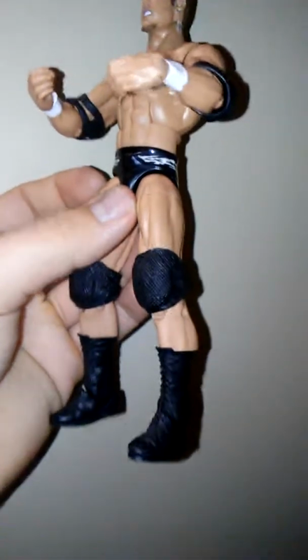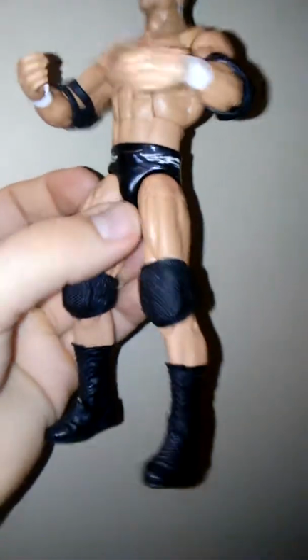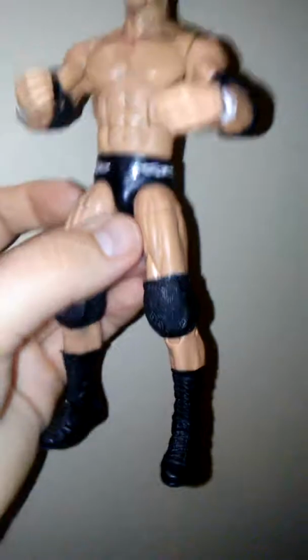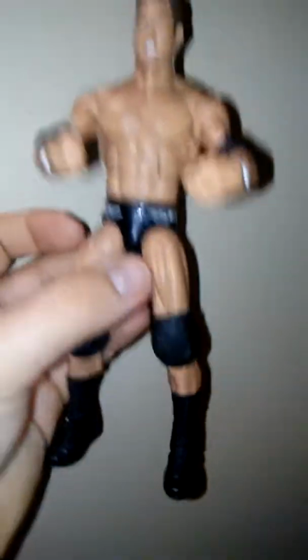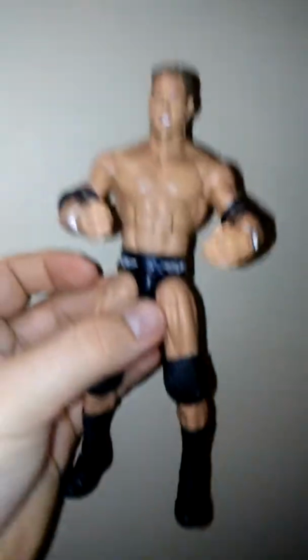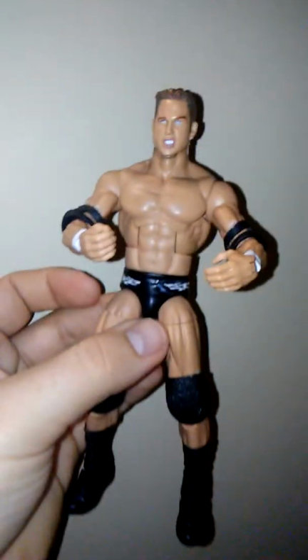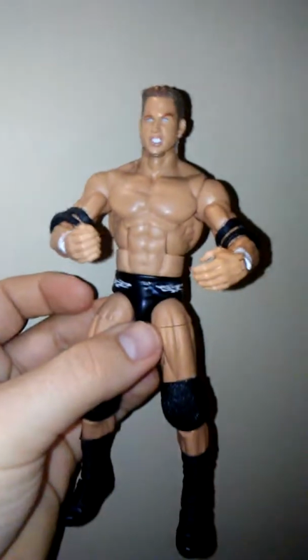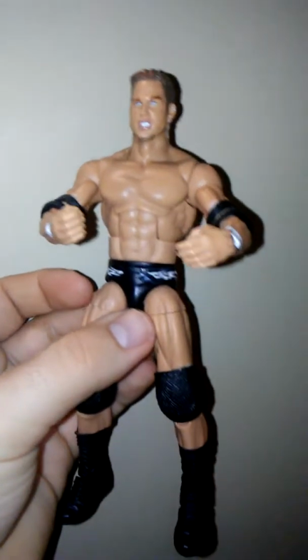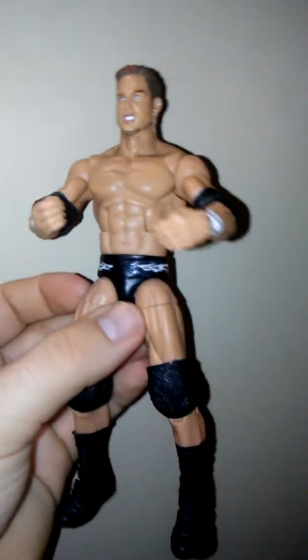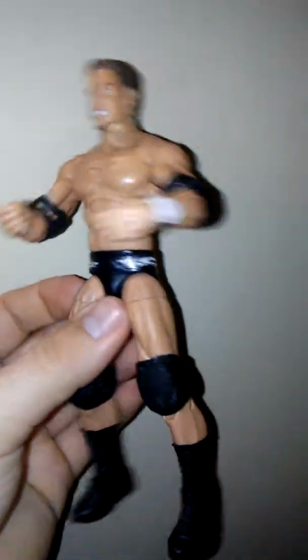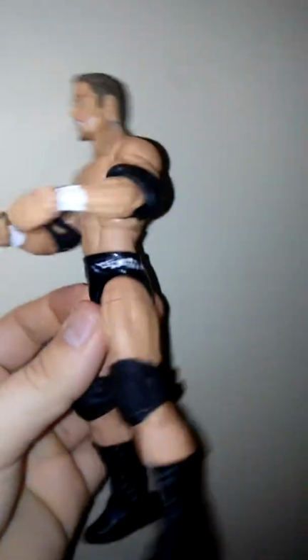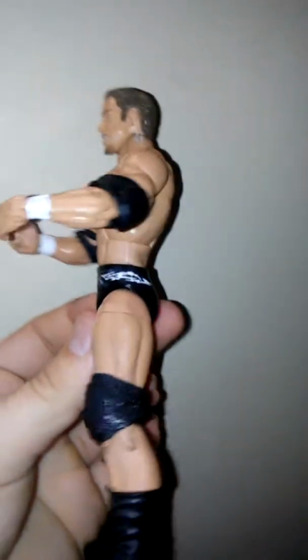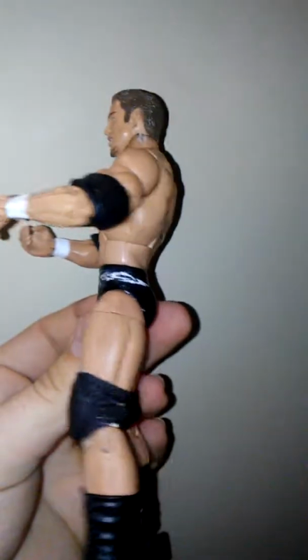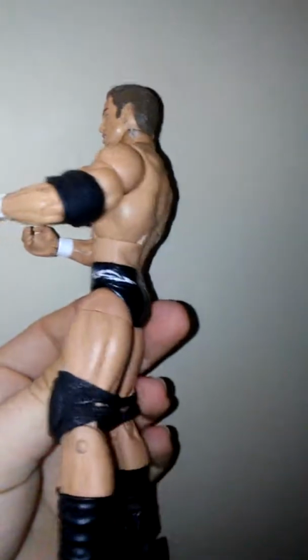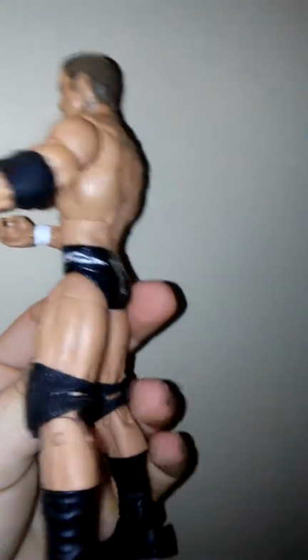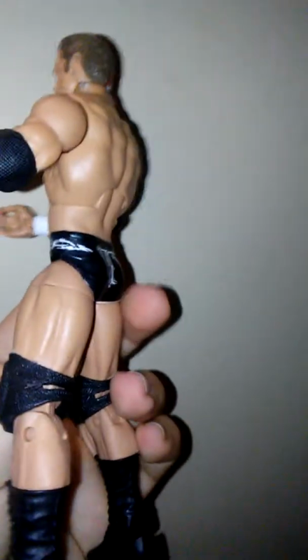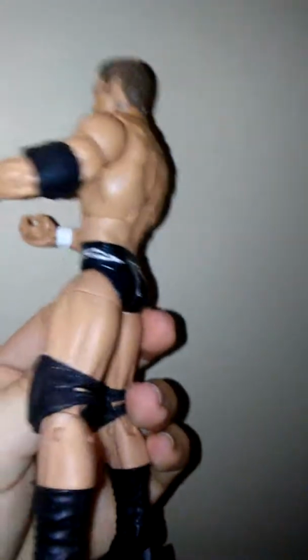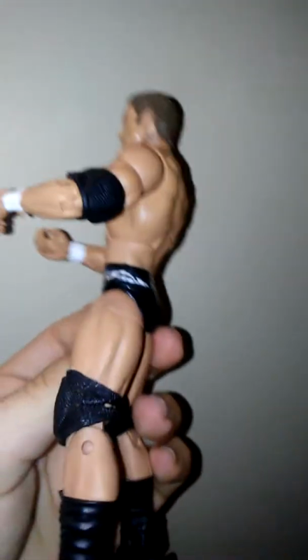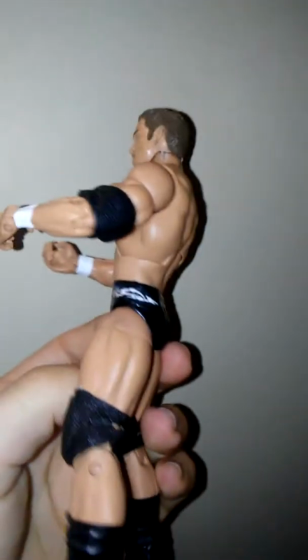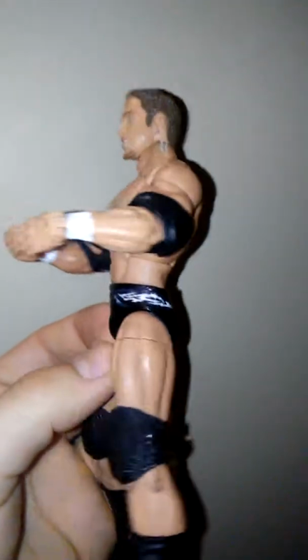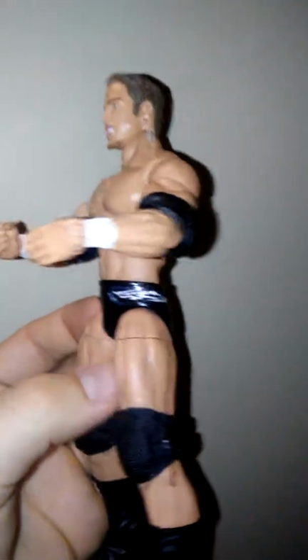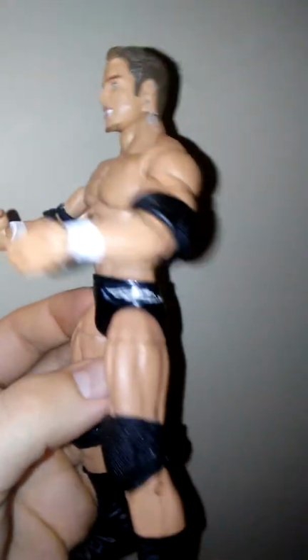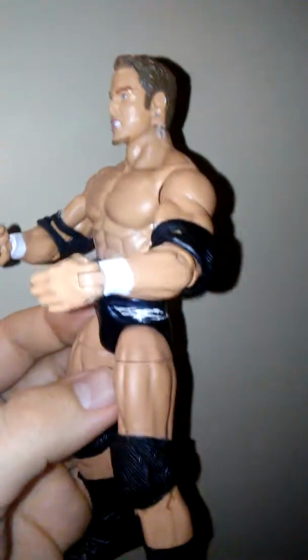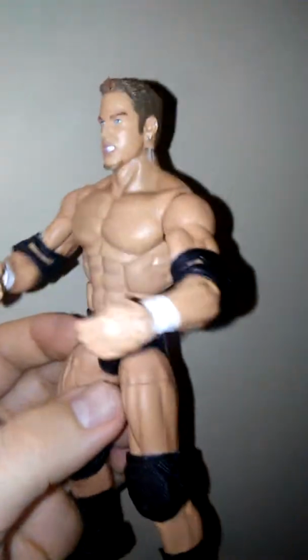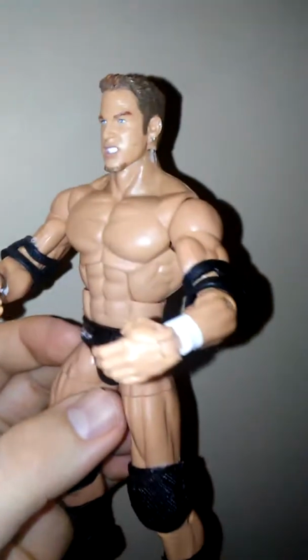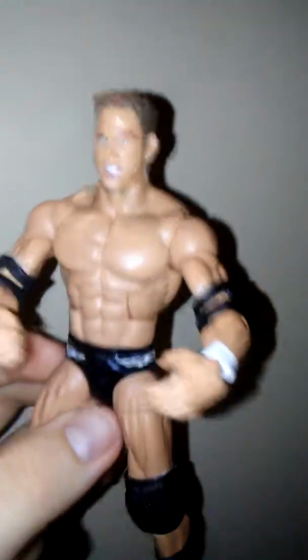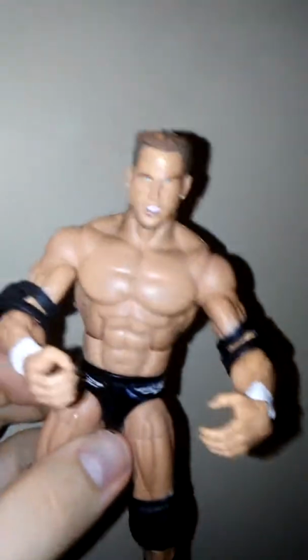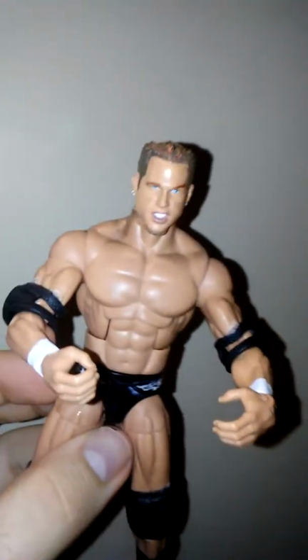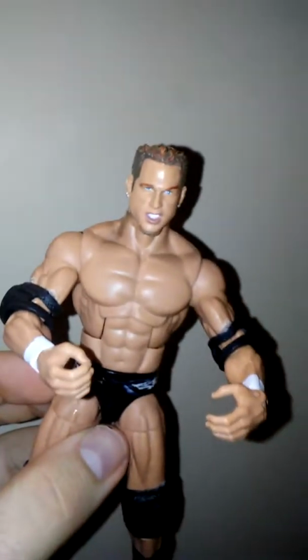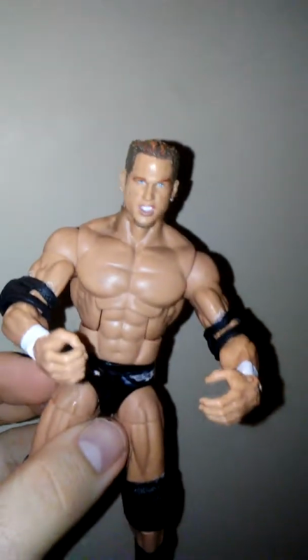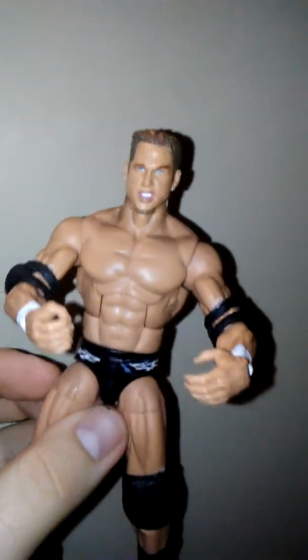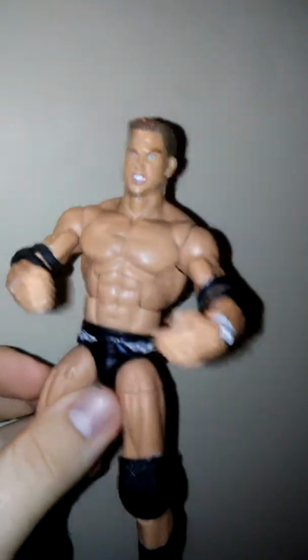This is a Sid Vicious body — elite Sid Vicious body test — with Jack's head.